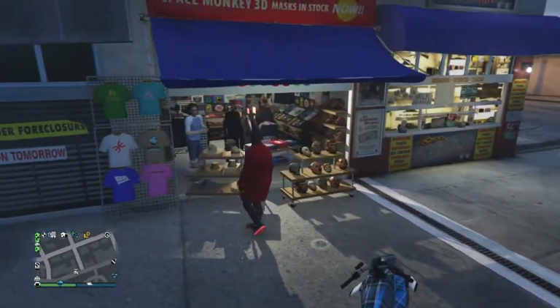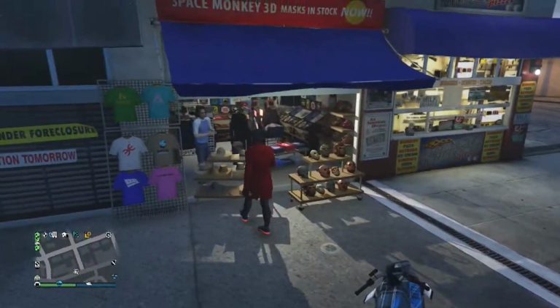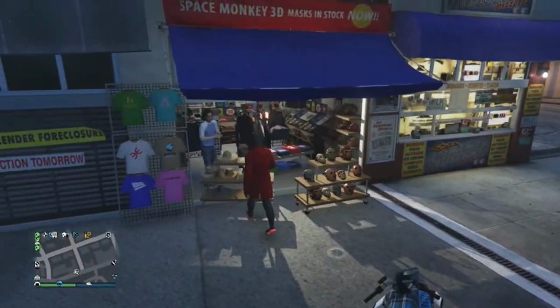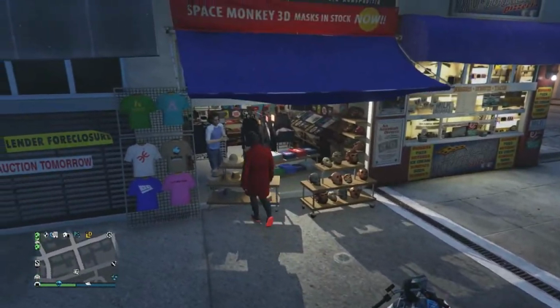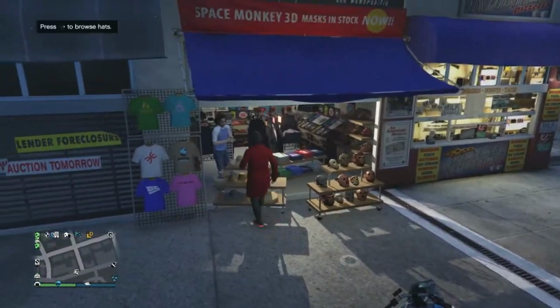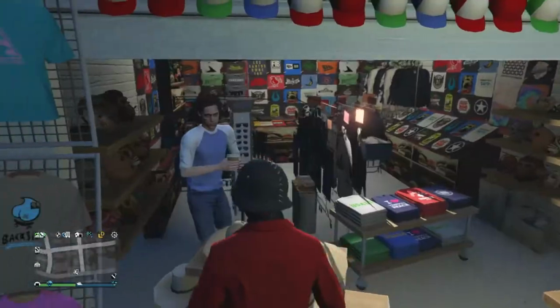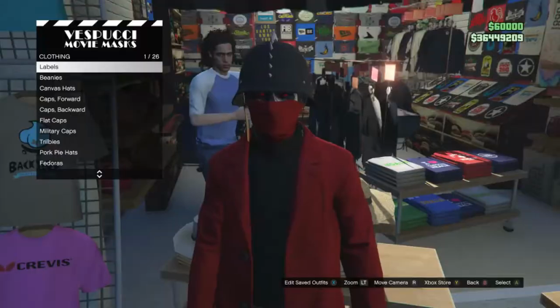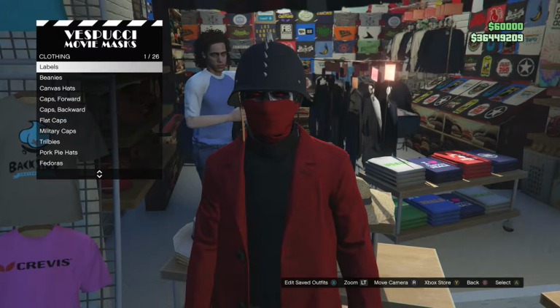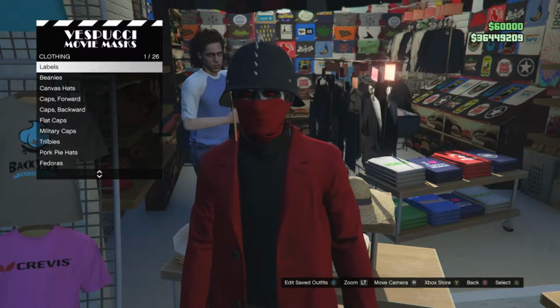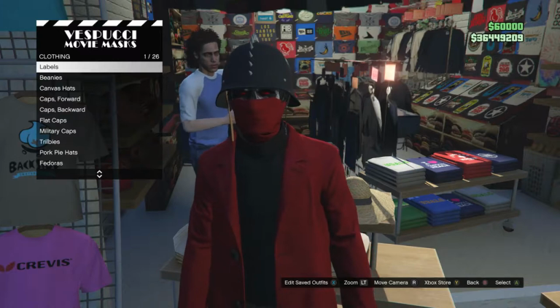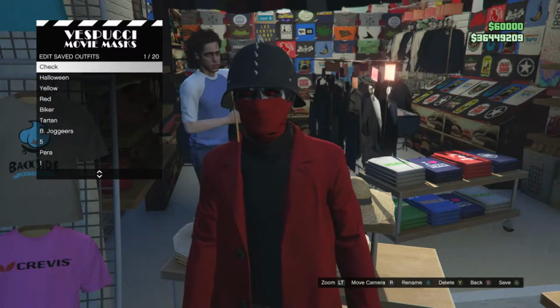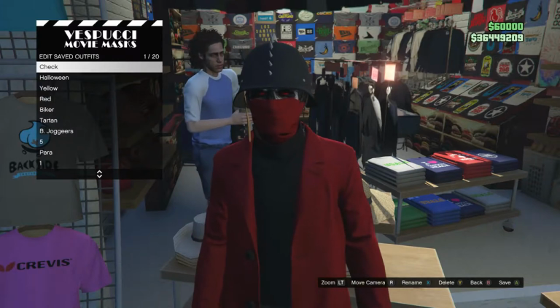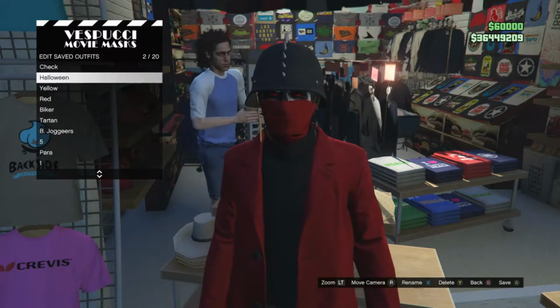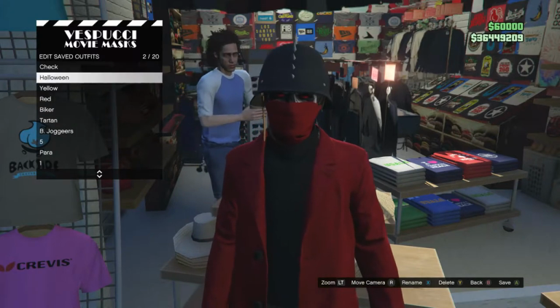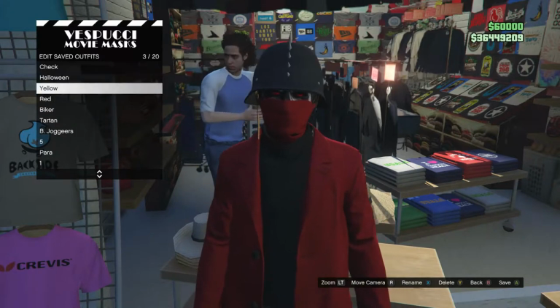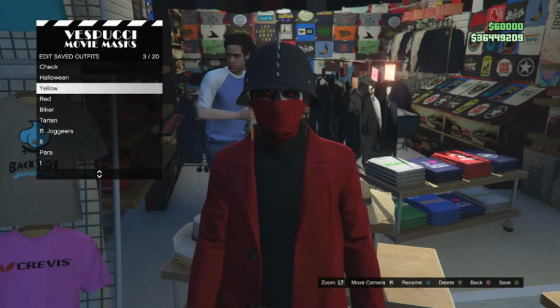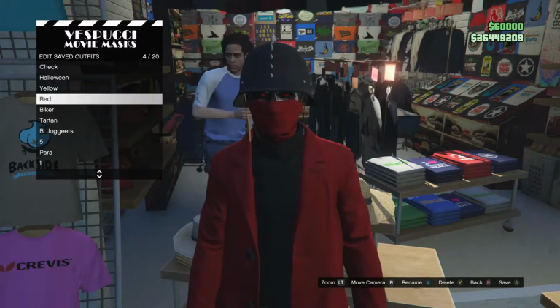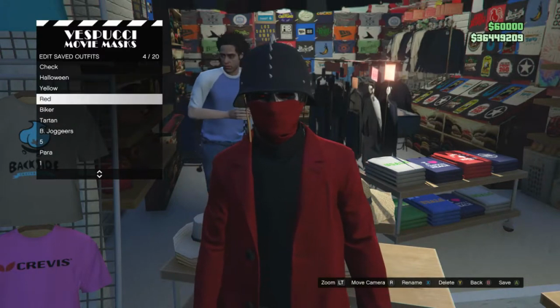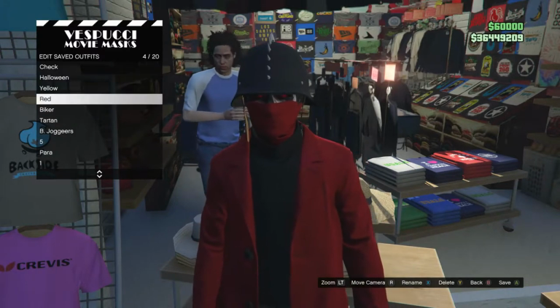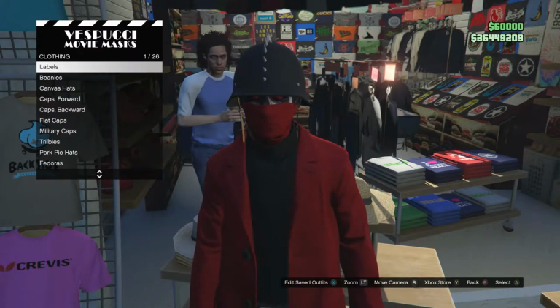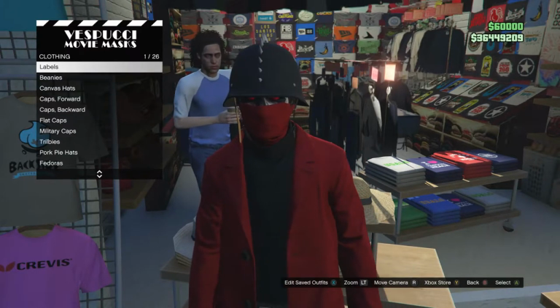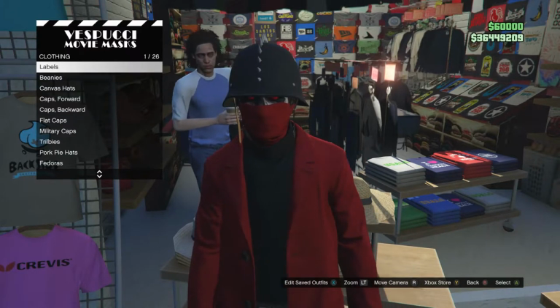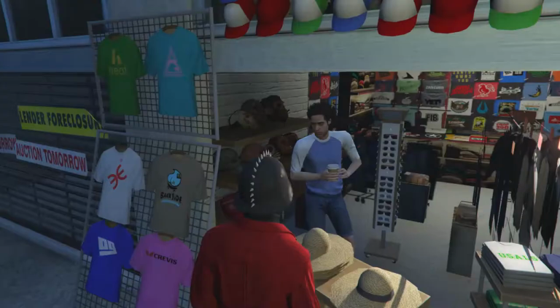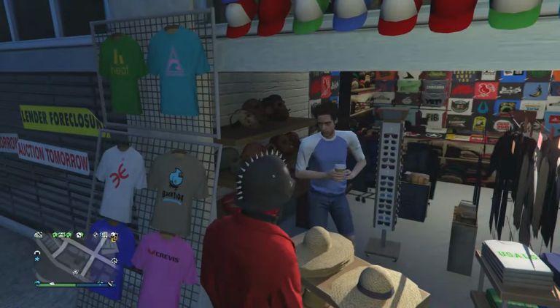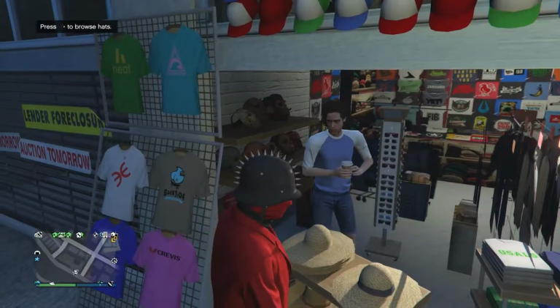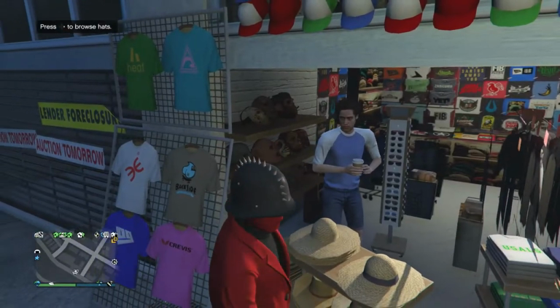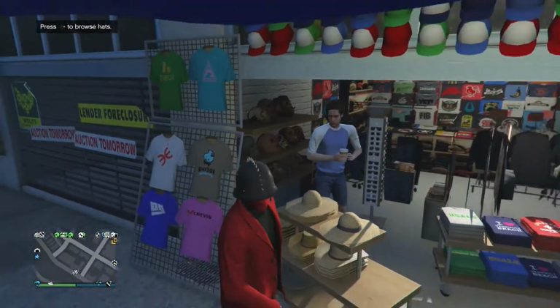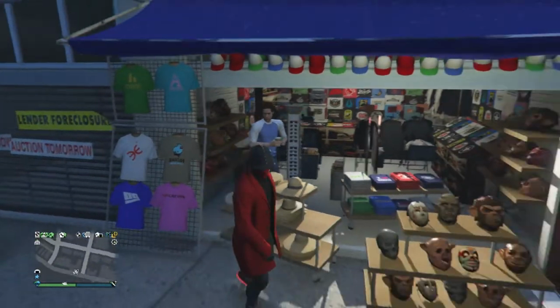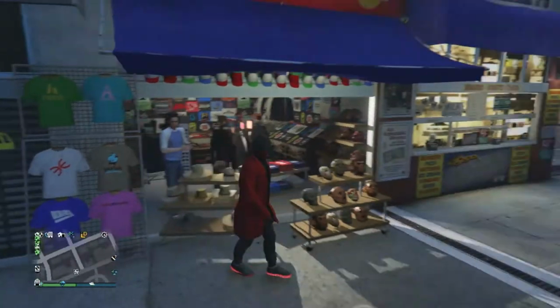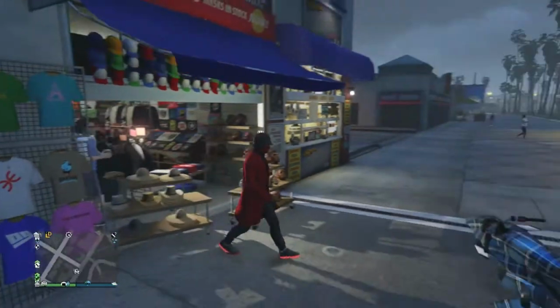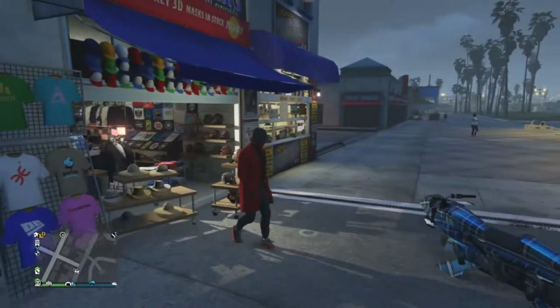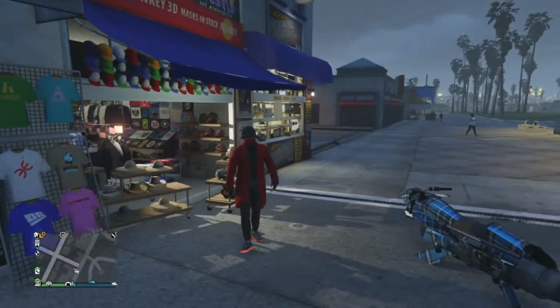After equipping the helmet, back out — this is what your outfit looks like when done. Save this outfit on whichever slot you want.